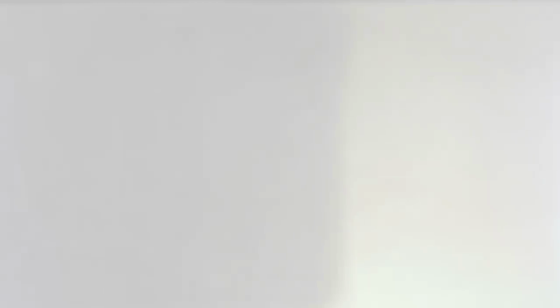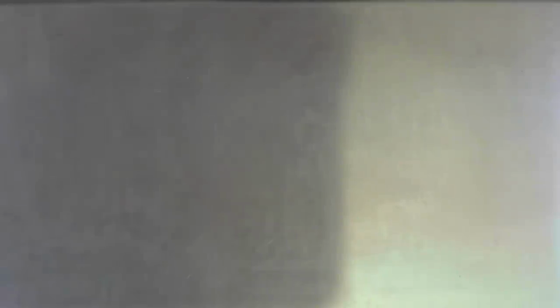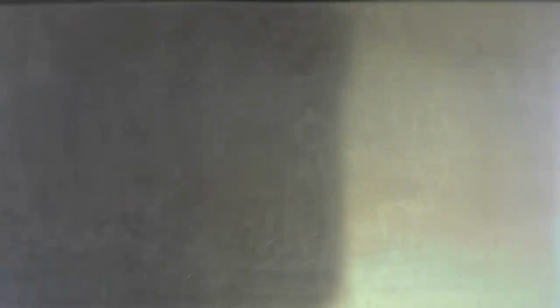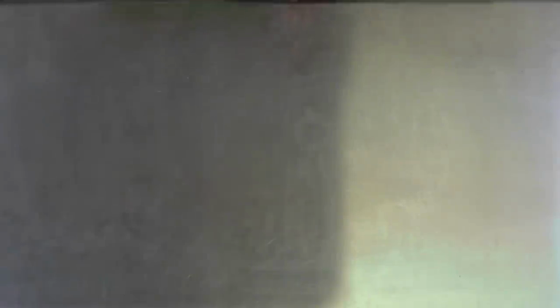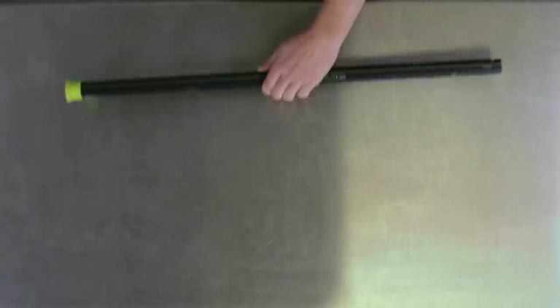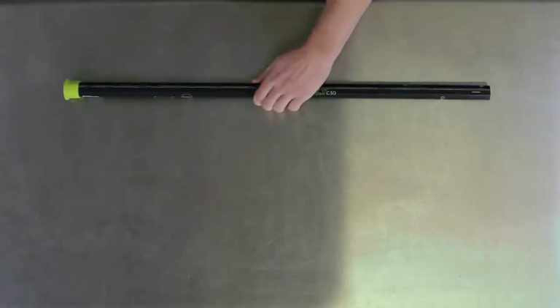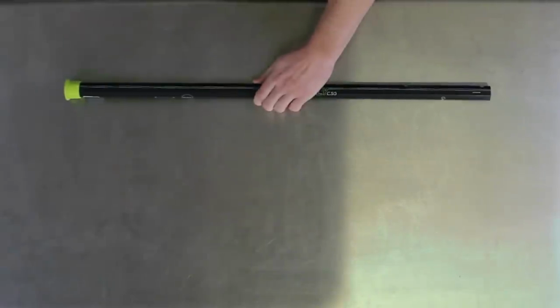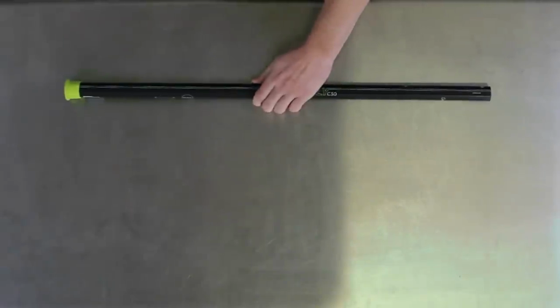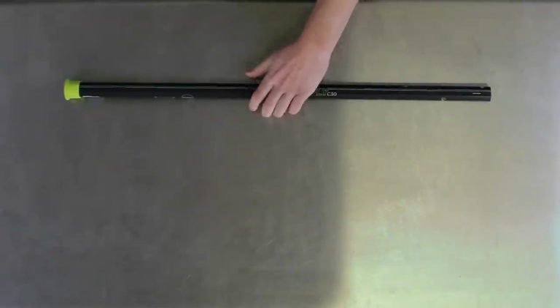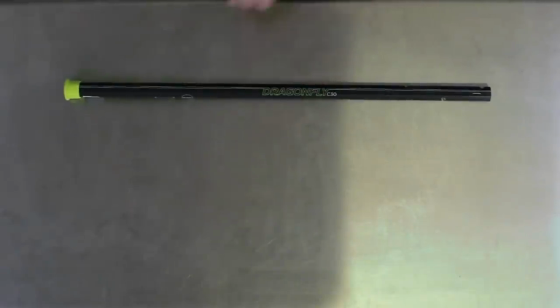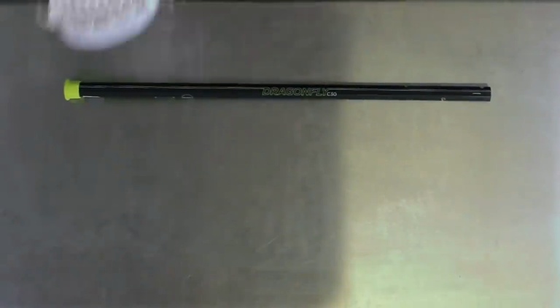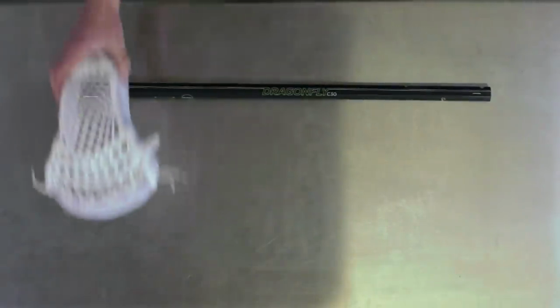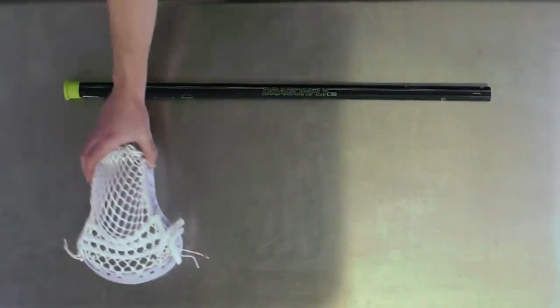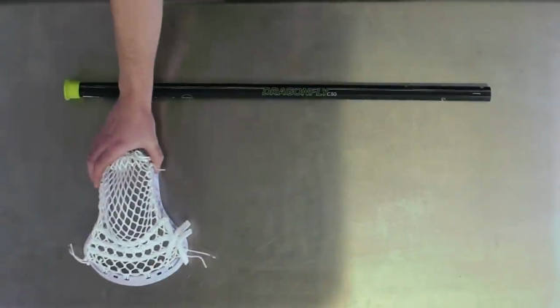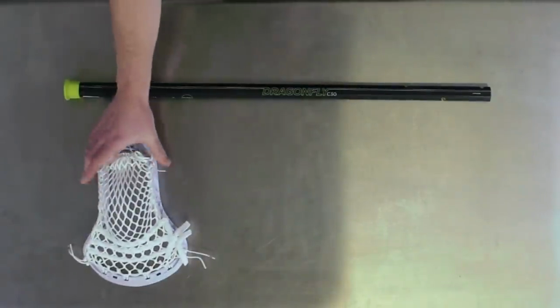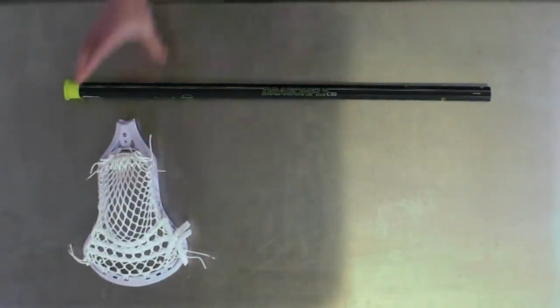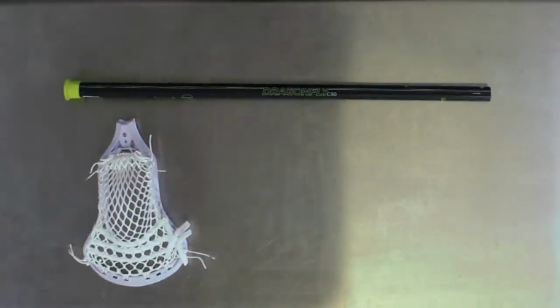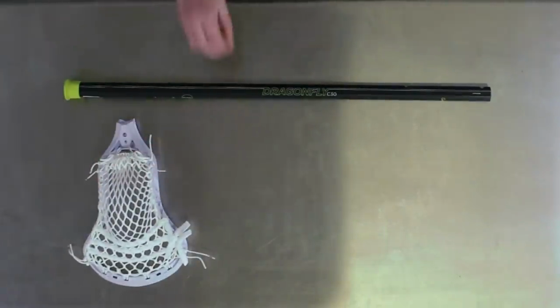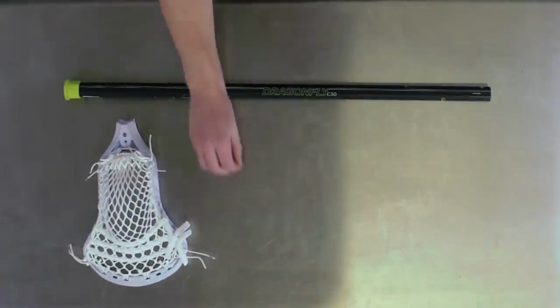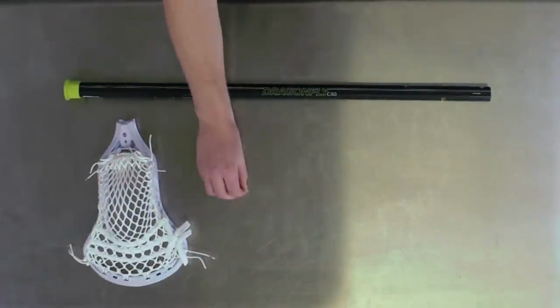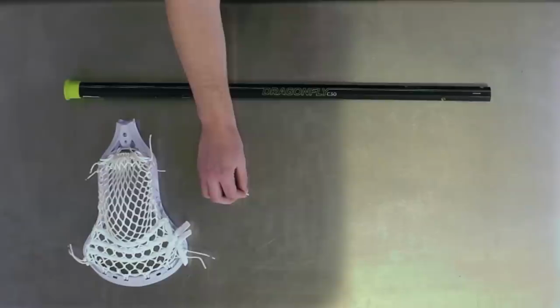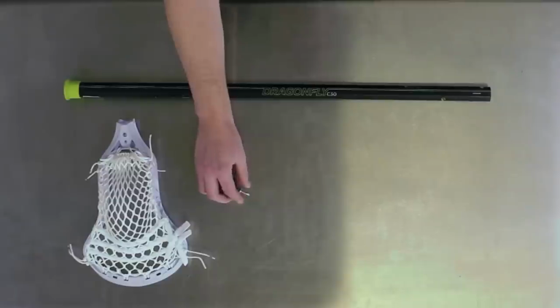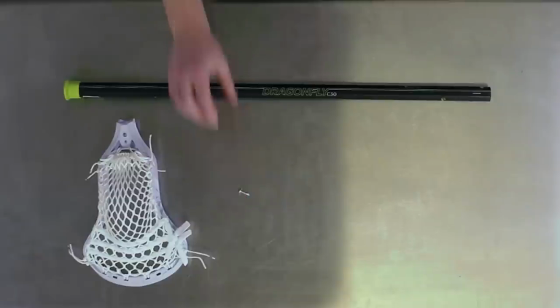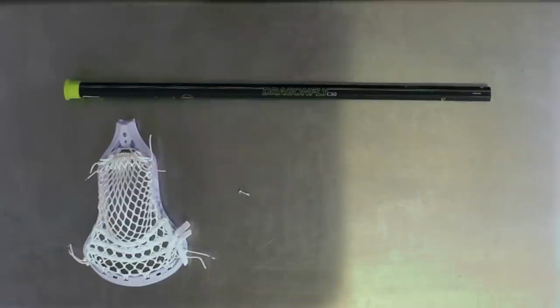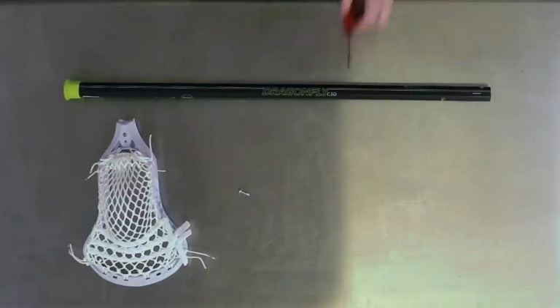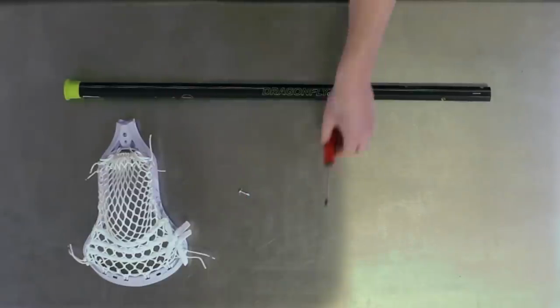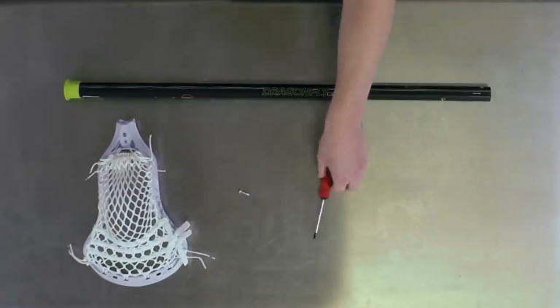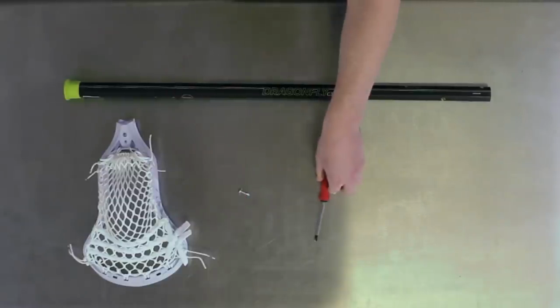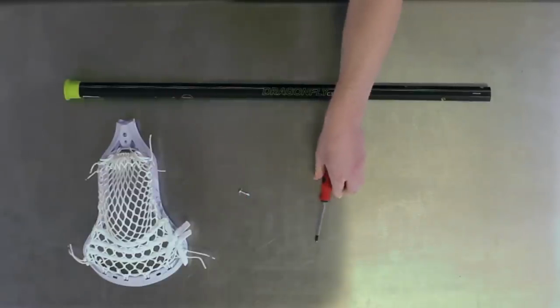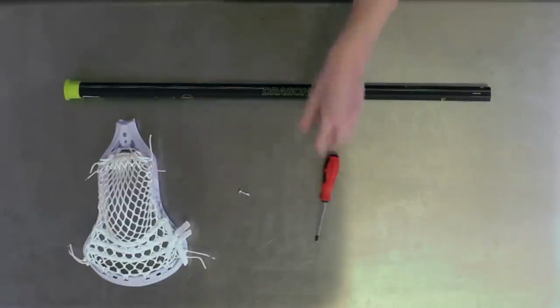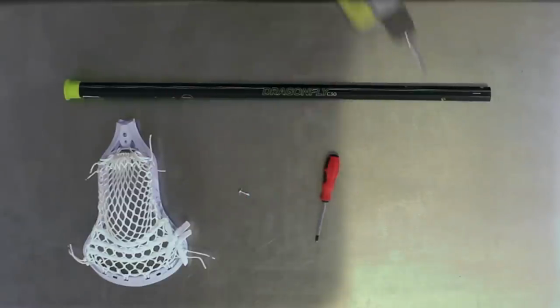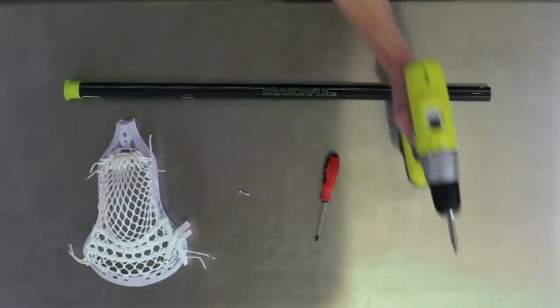To drill a new hole location, you'll need your epic shaft, a head, a self-tapping screw, a screwdriver, or a drill.